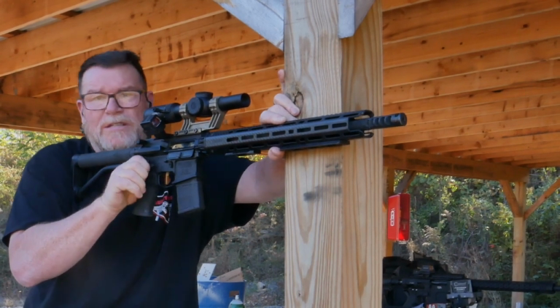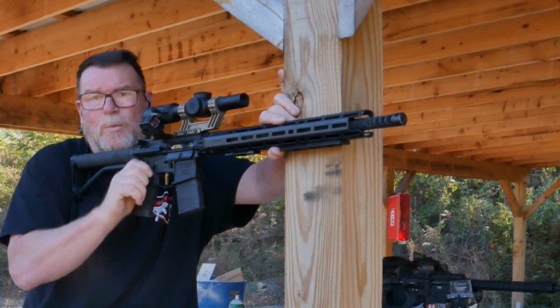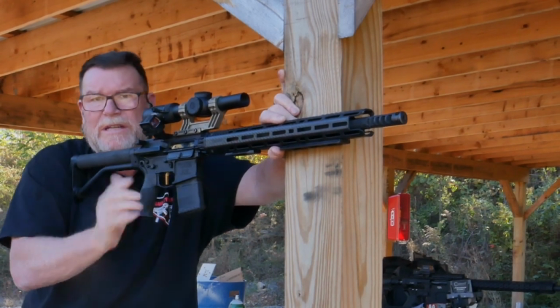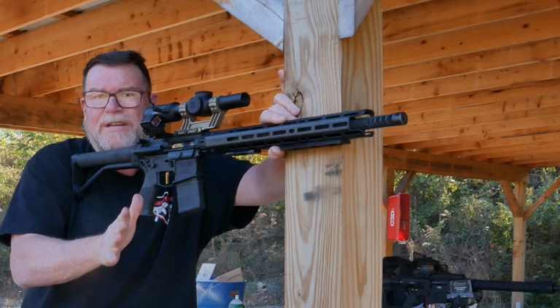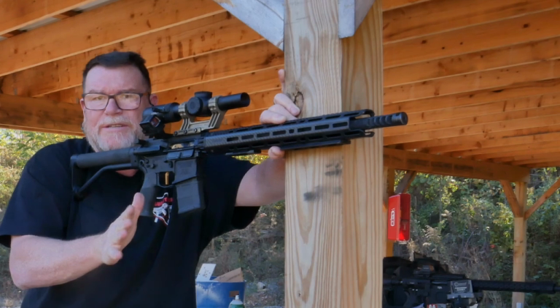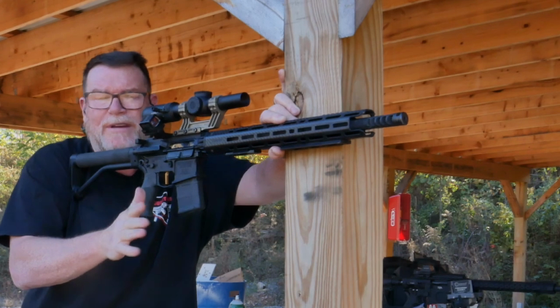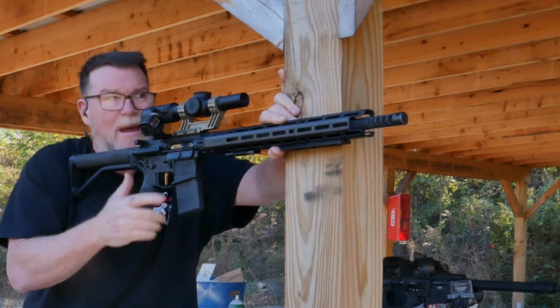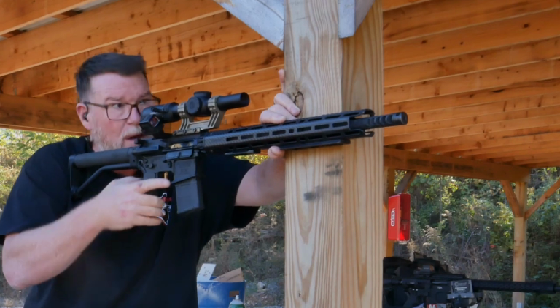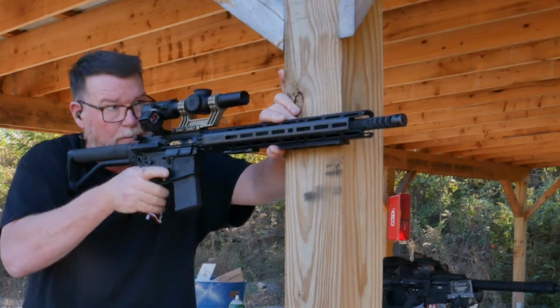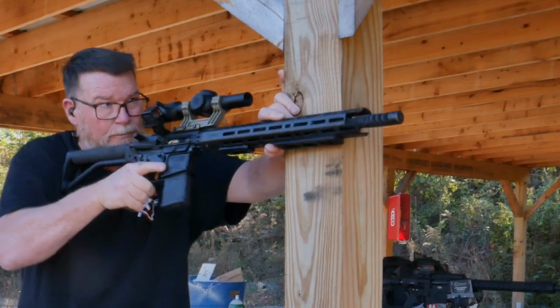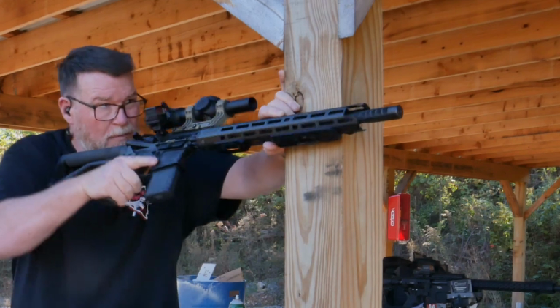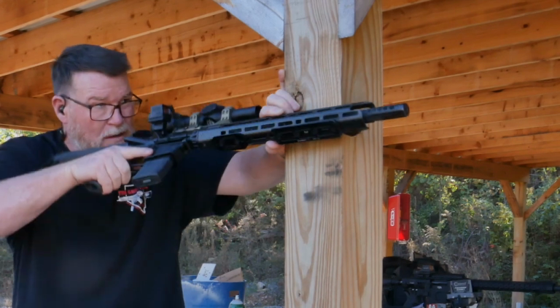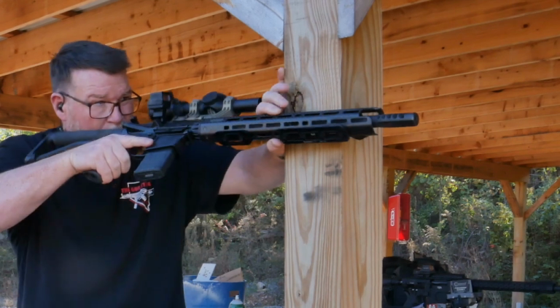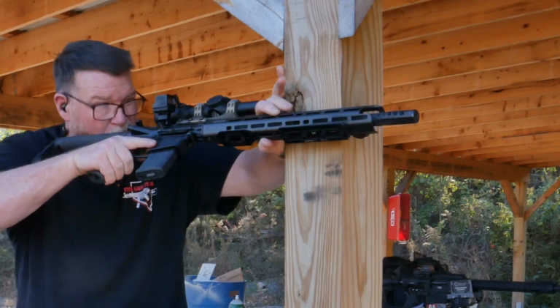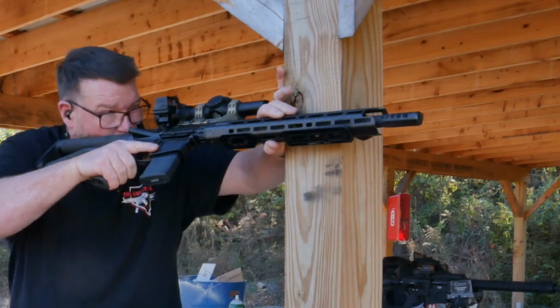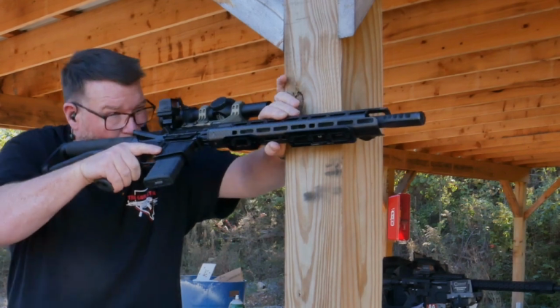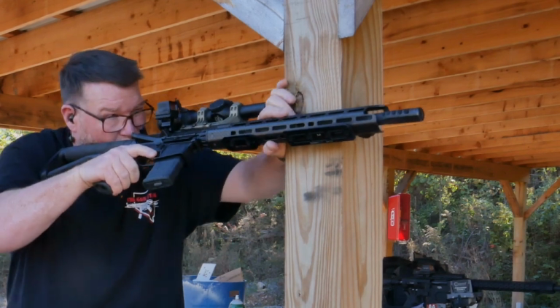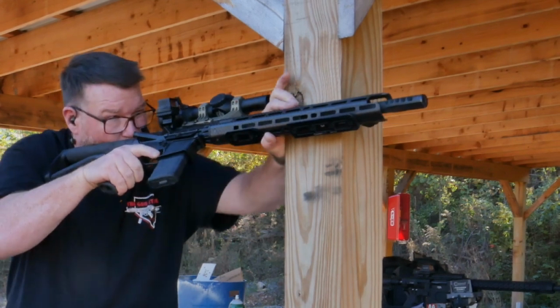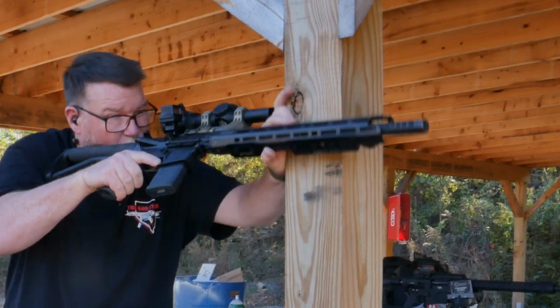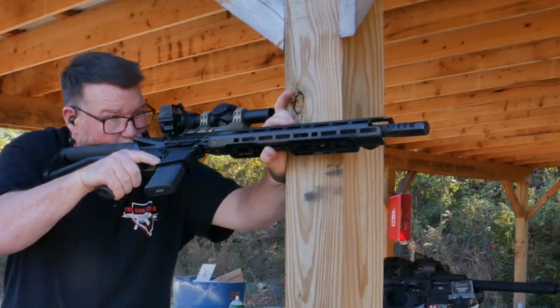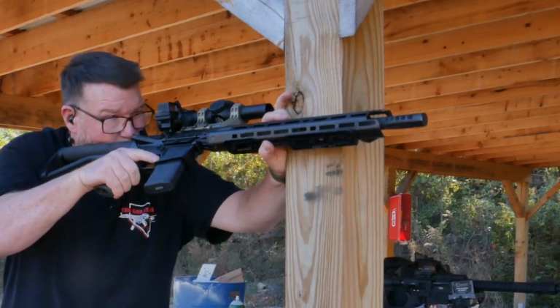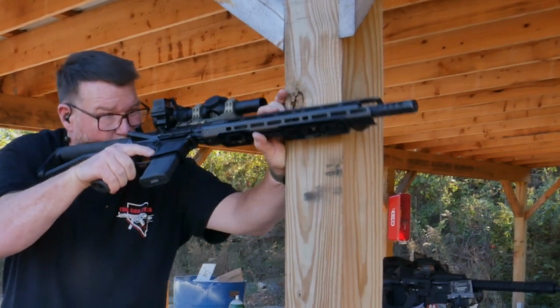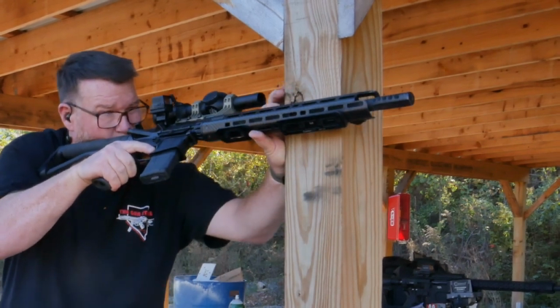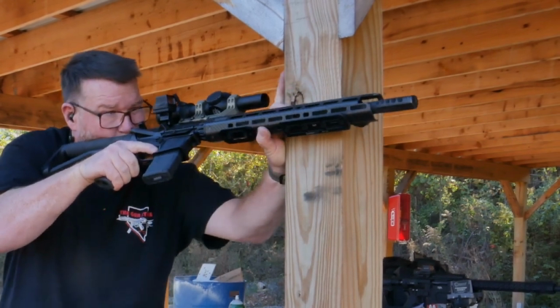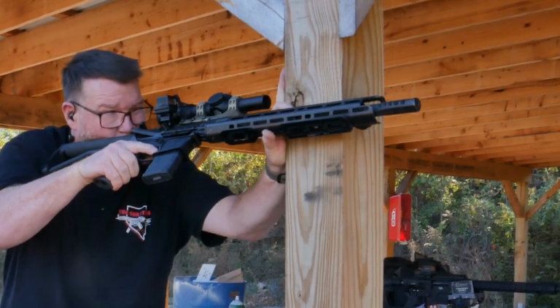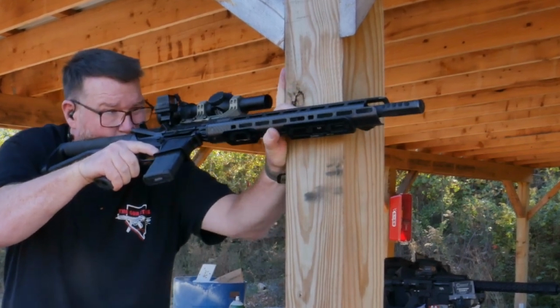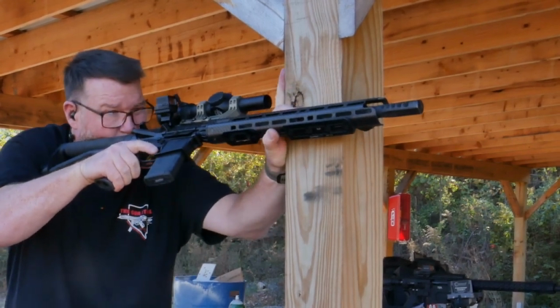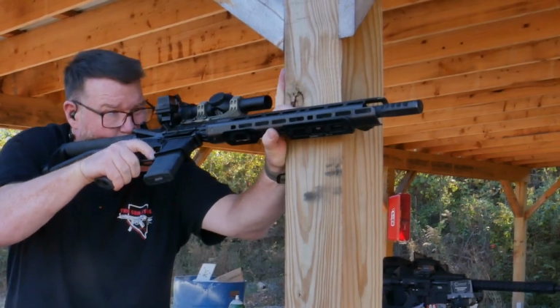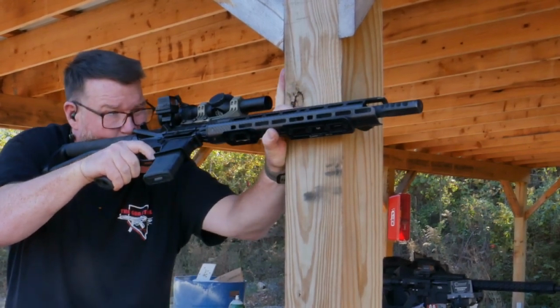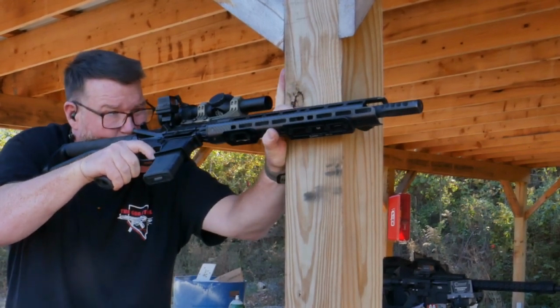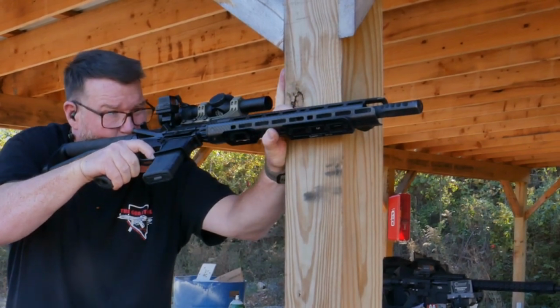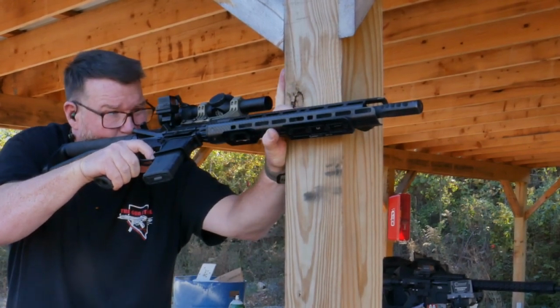This is Winchester ammo. Hitting the 100-yard steels with the 45-degree optic.